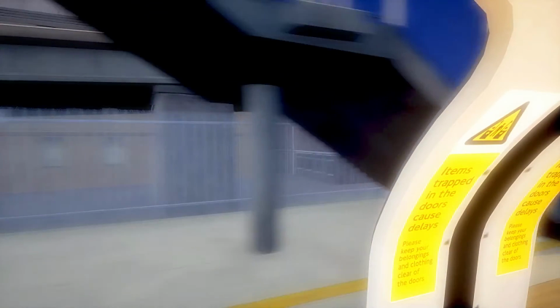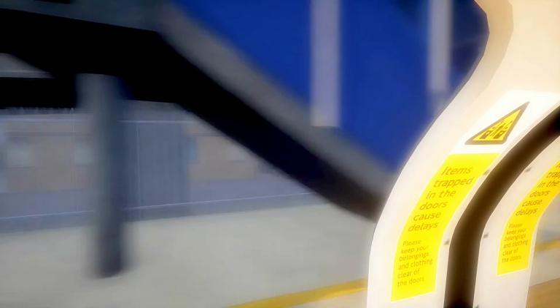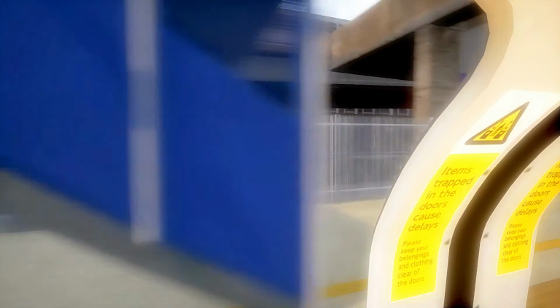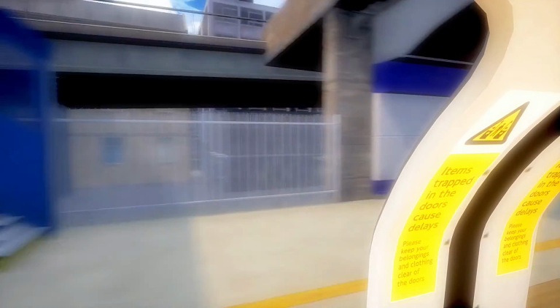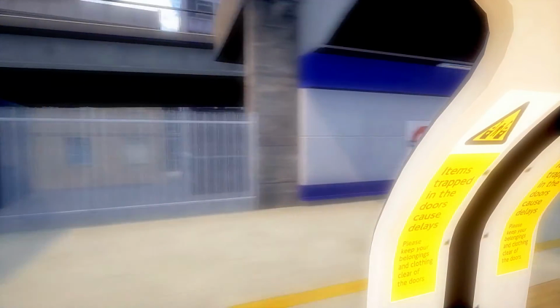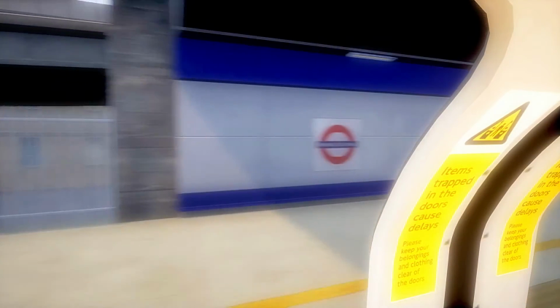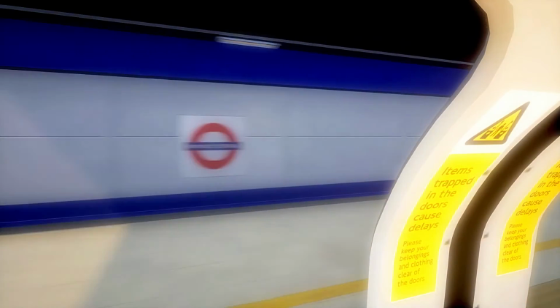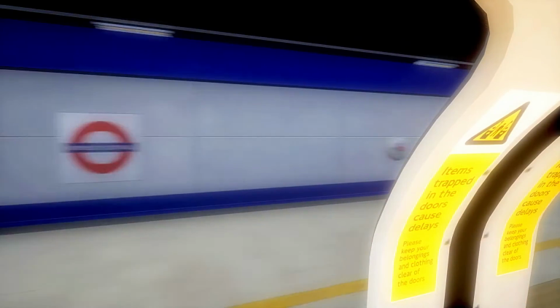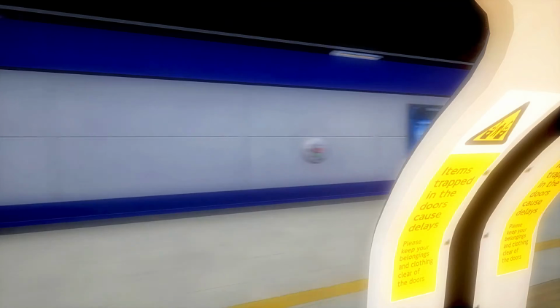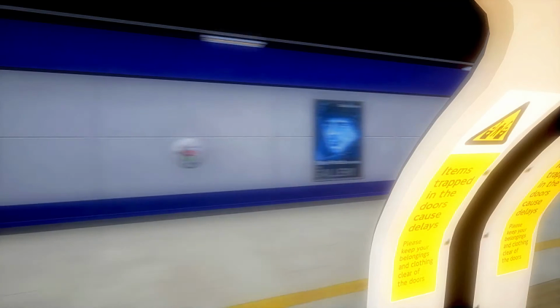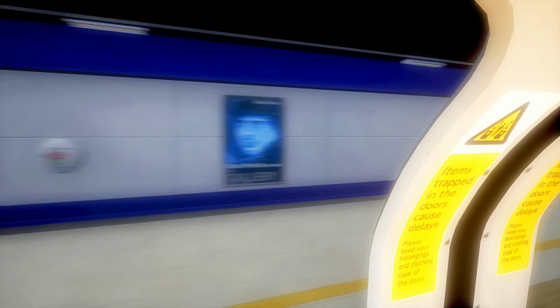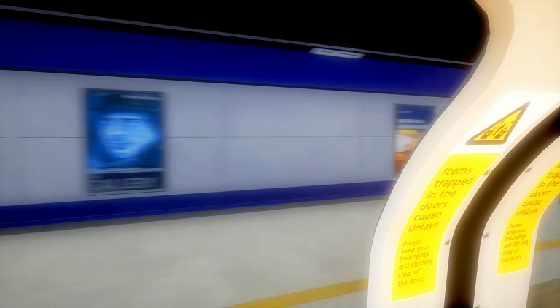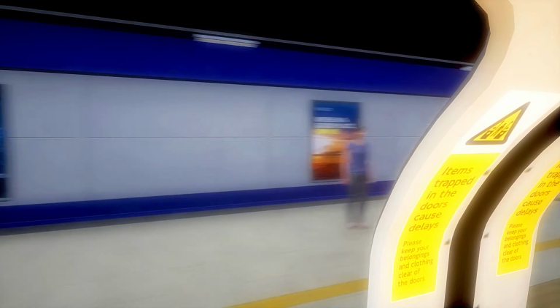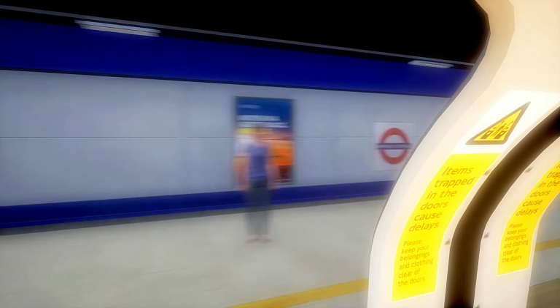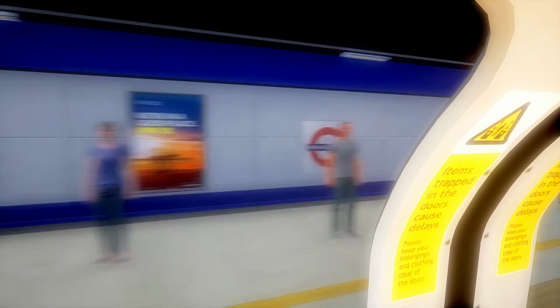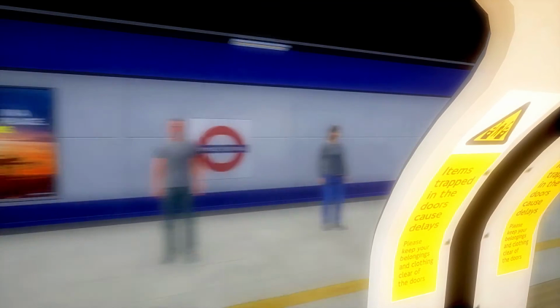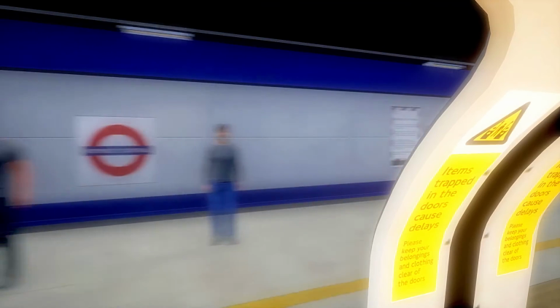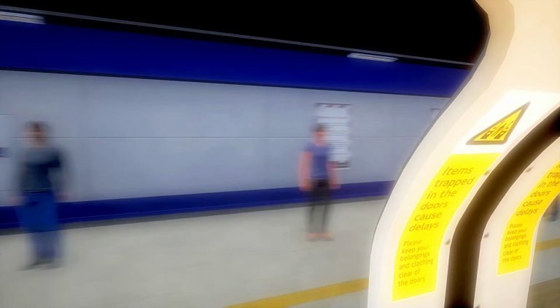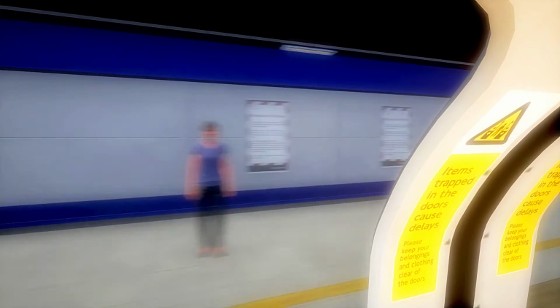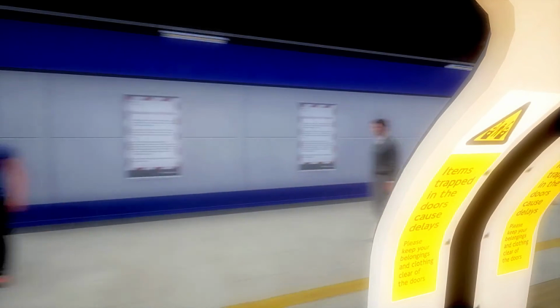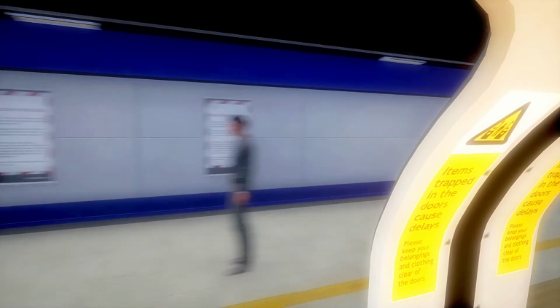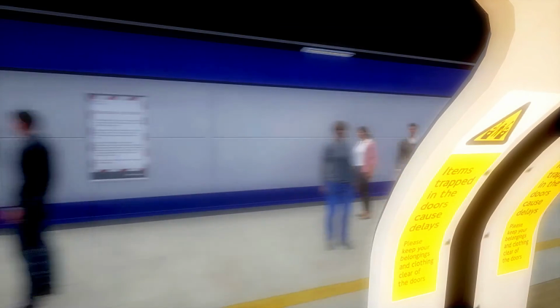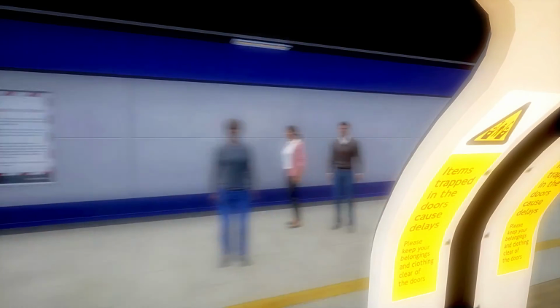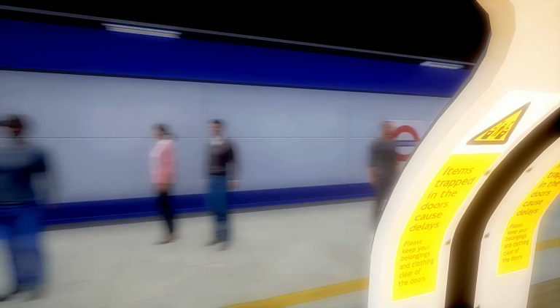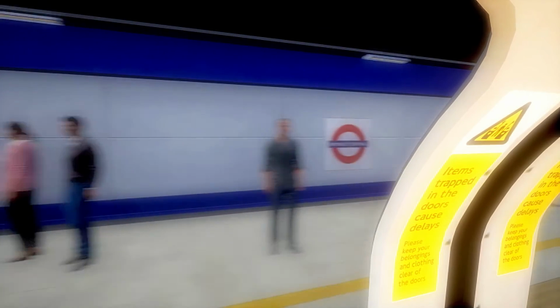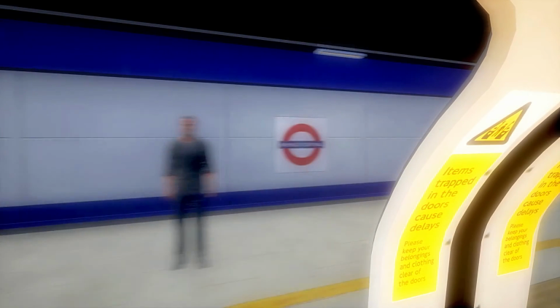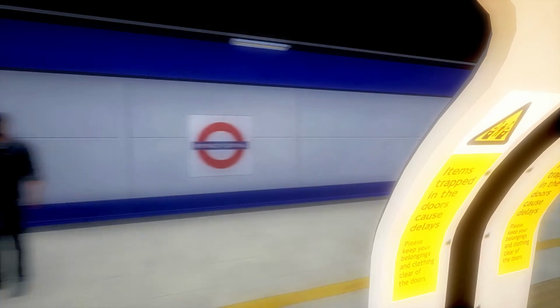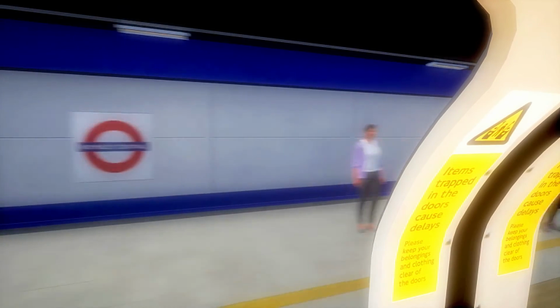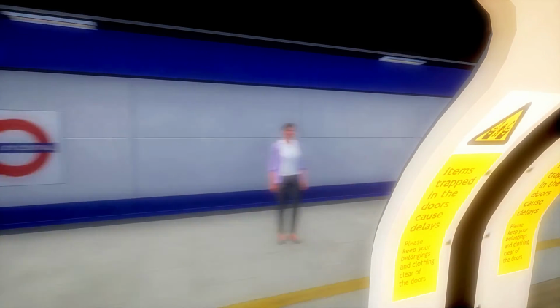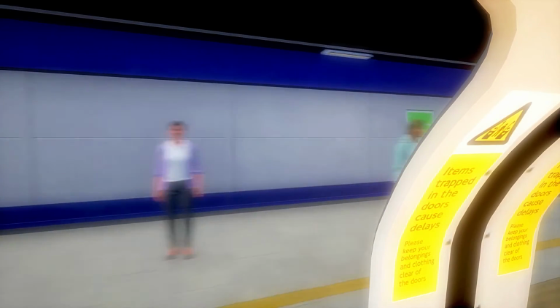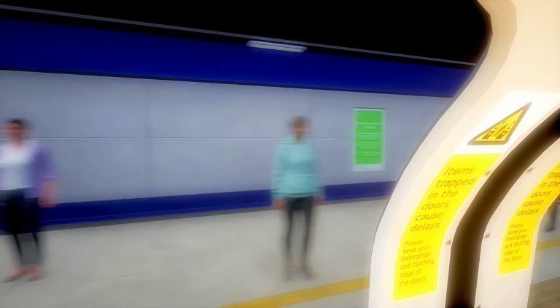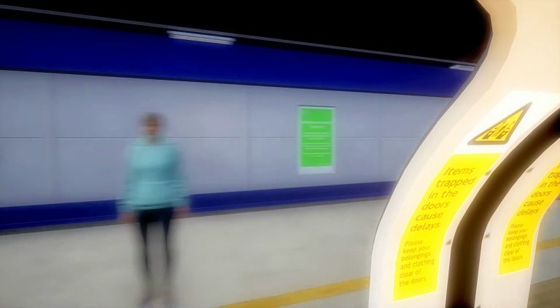The London Overground goes as far as Watford Junction, and in the future the Metropolitan line extension joins up the line at Watford High Street. We arrived at Wembley Central, which is where I get off to get to Wembley Stadium.